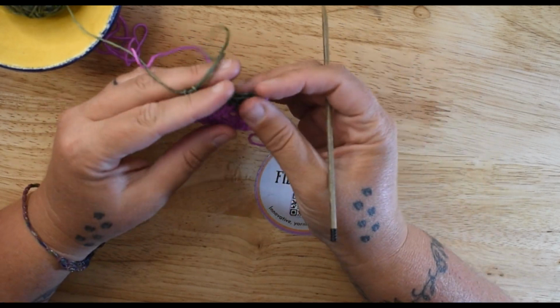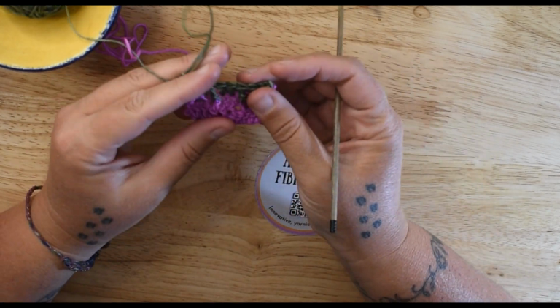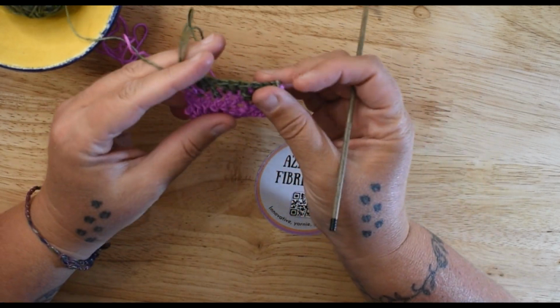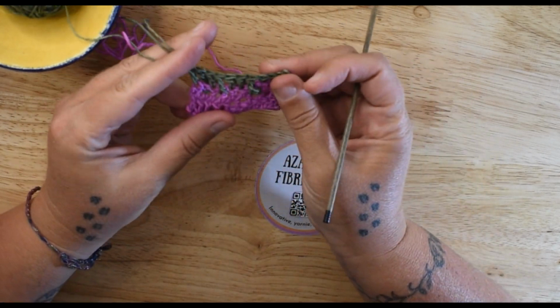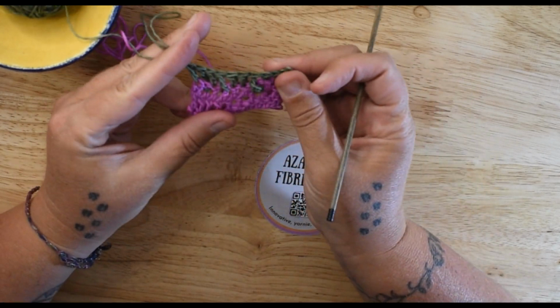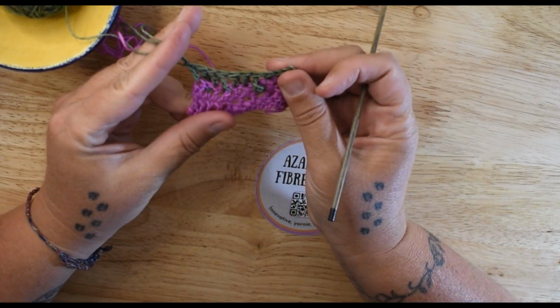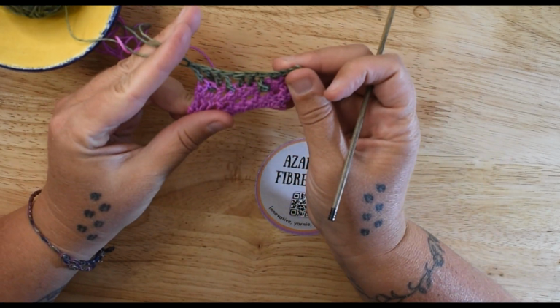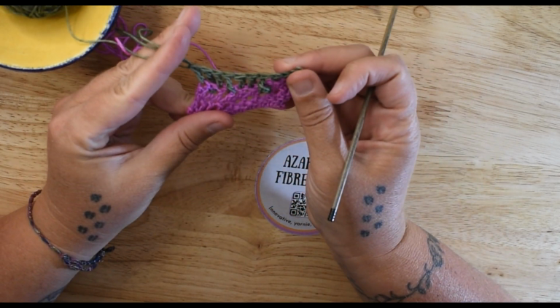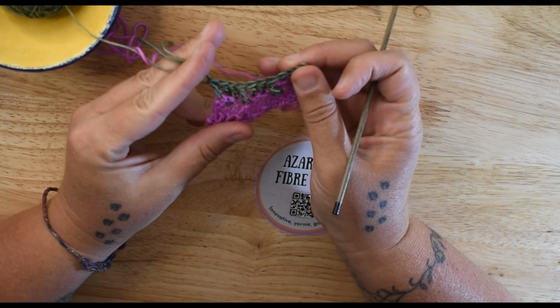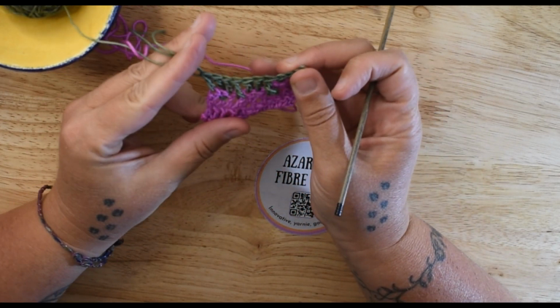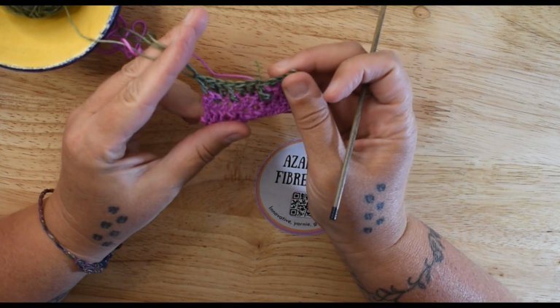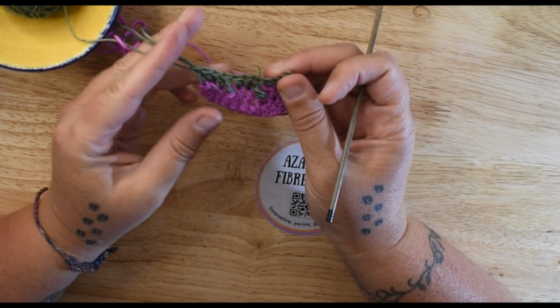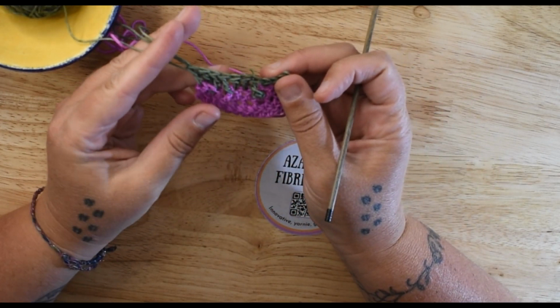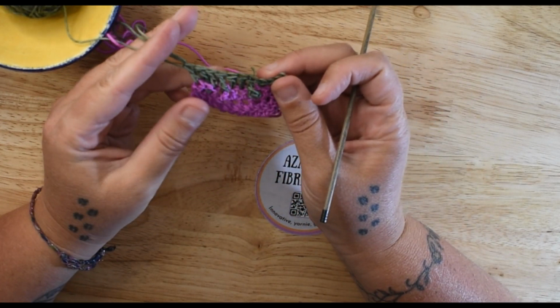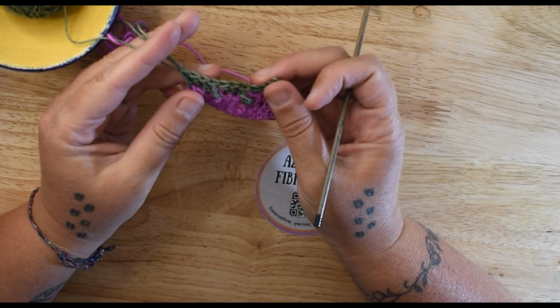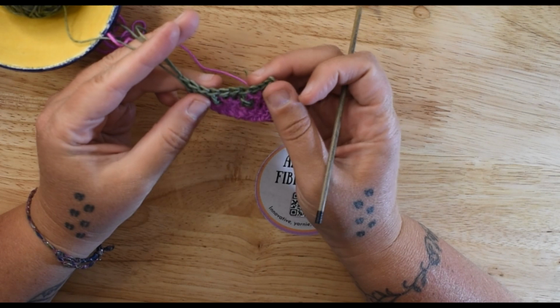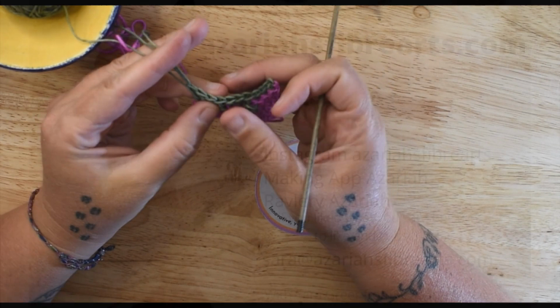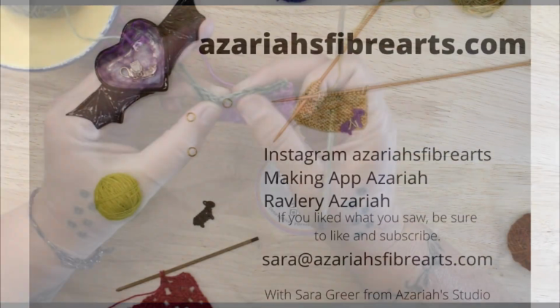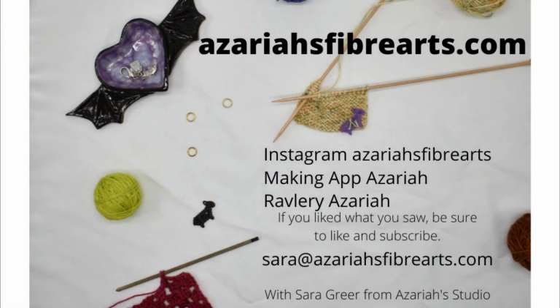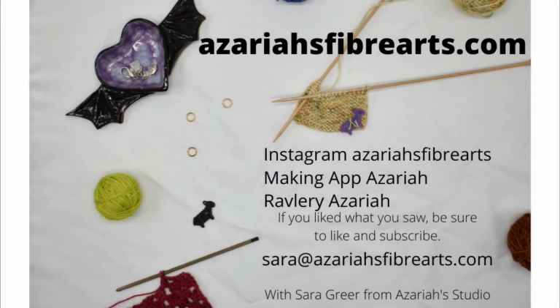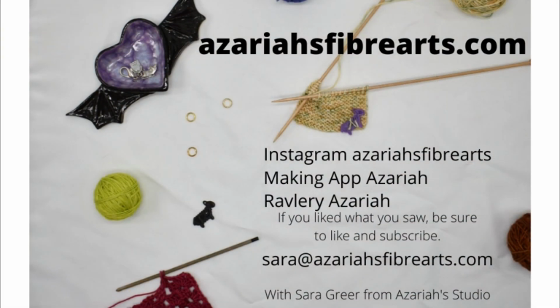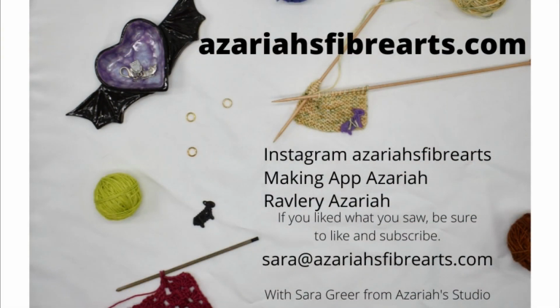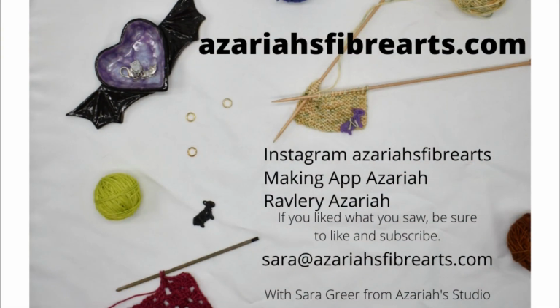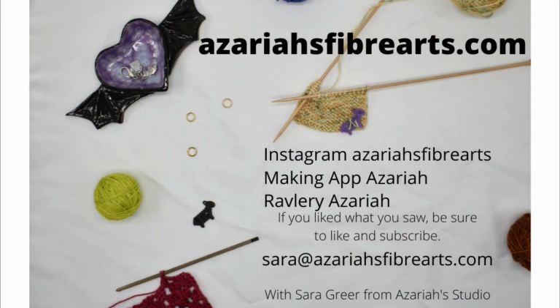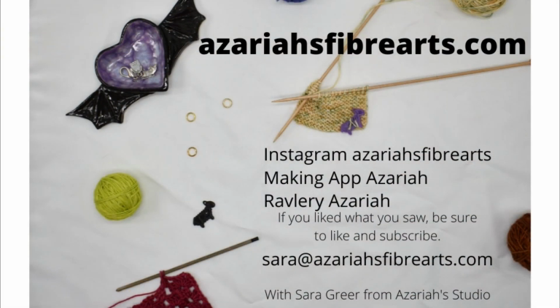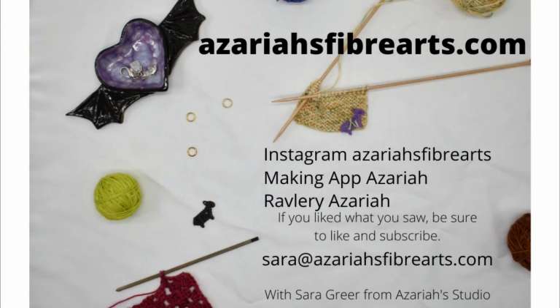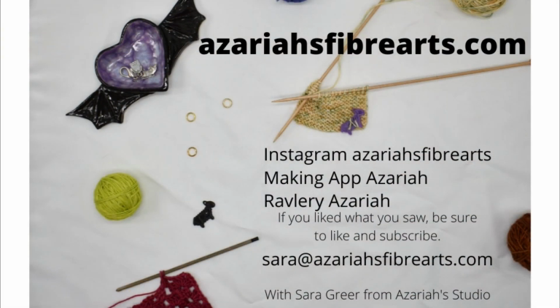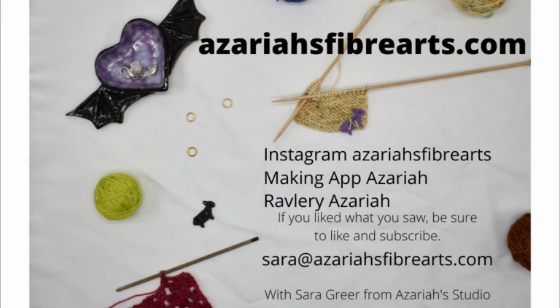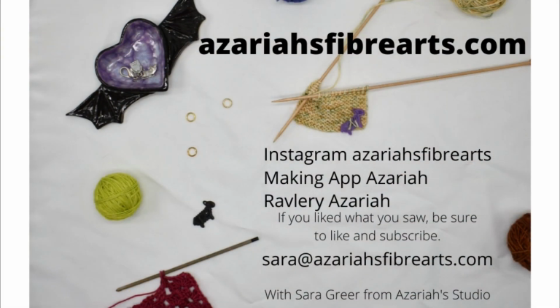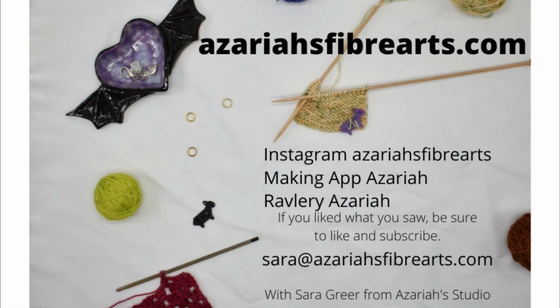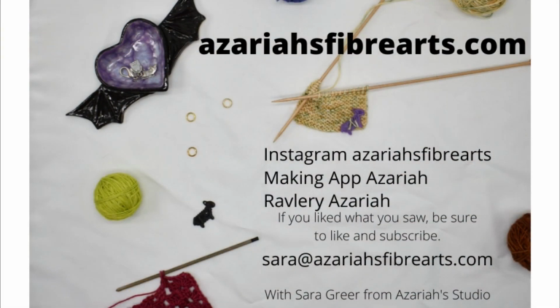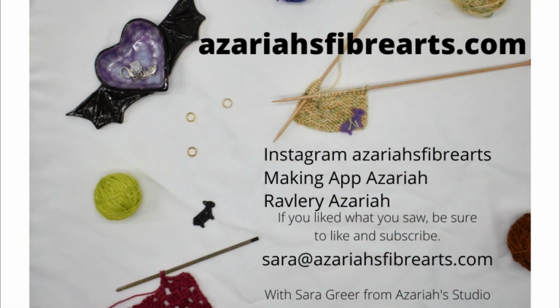And that is how you work the front post and the back post stitches. Thank you for watching. Happy making.